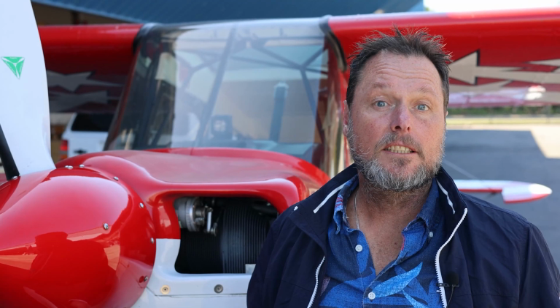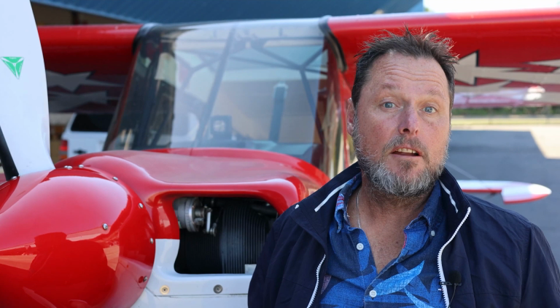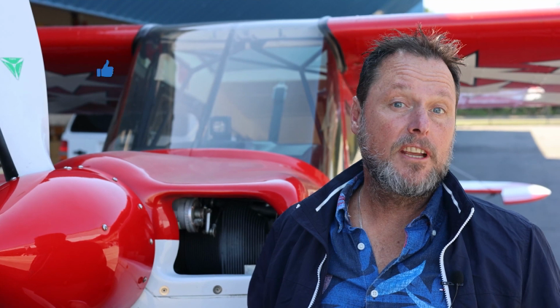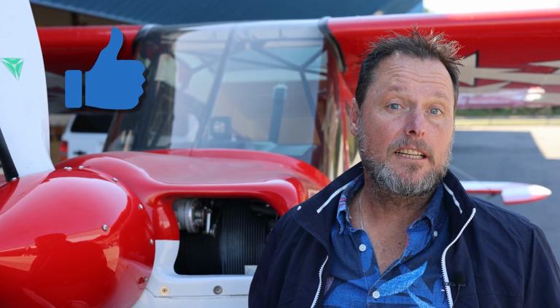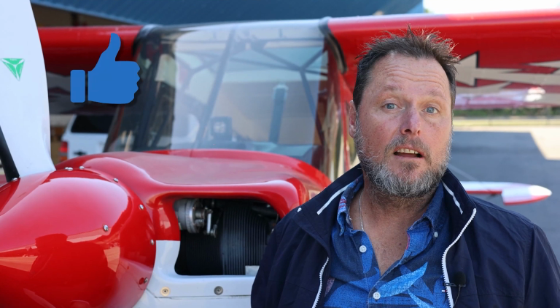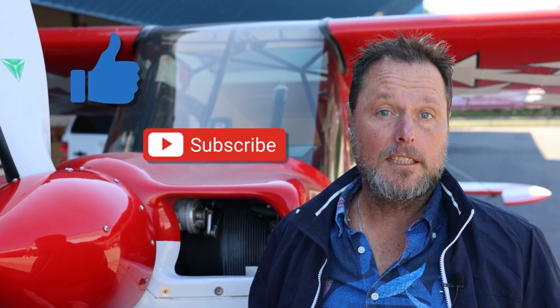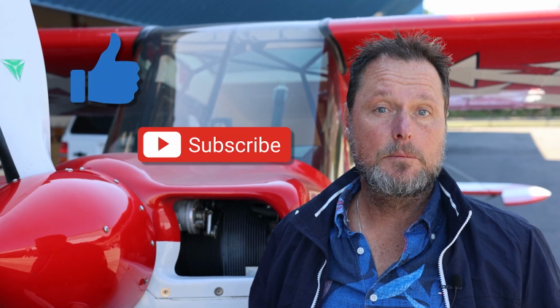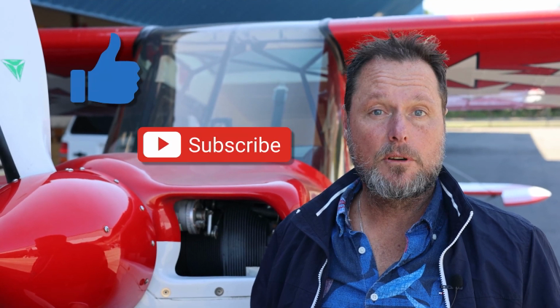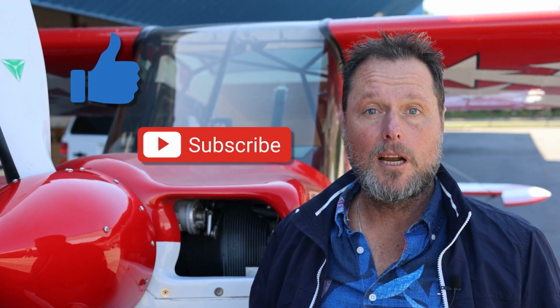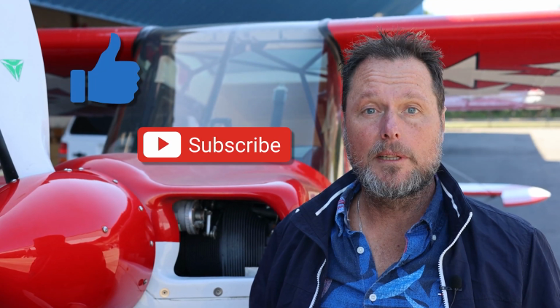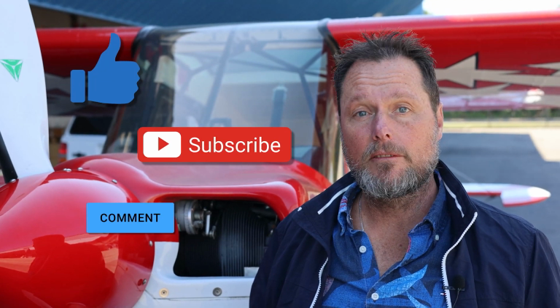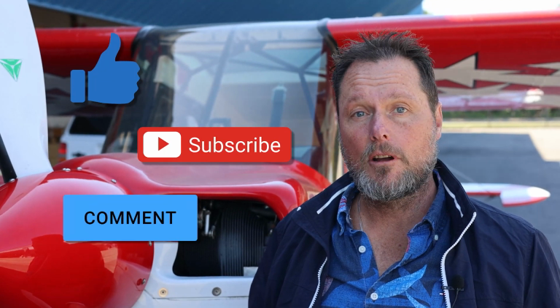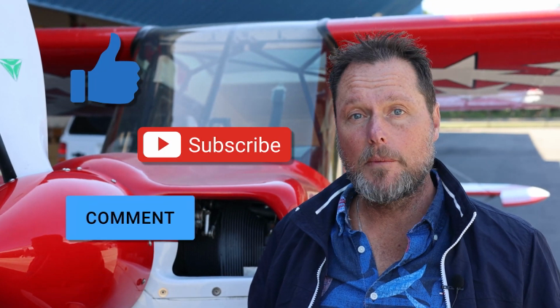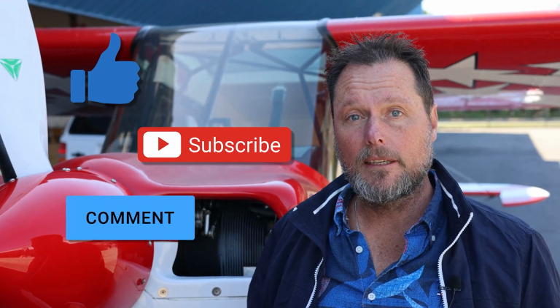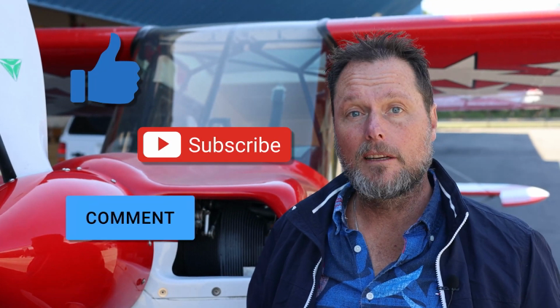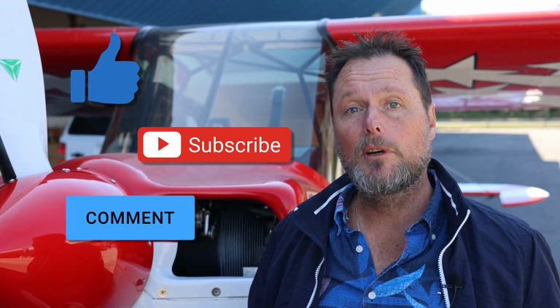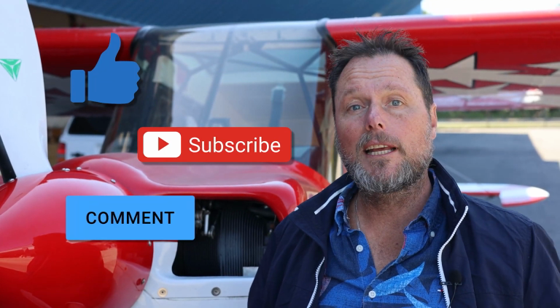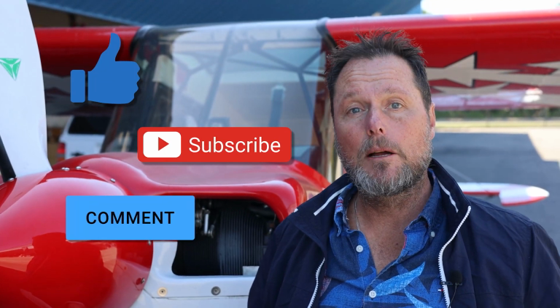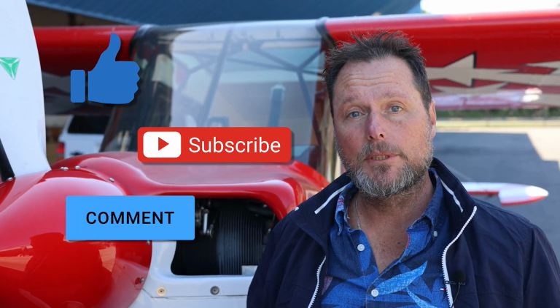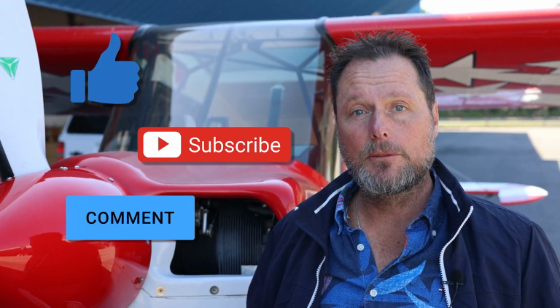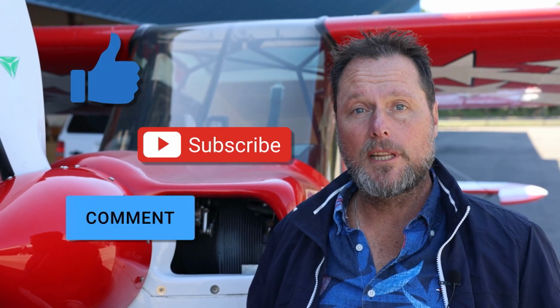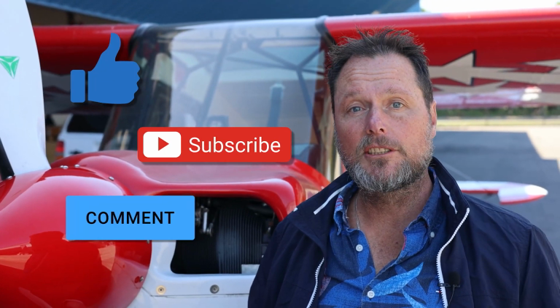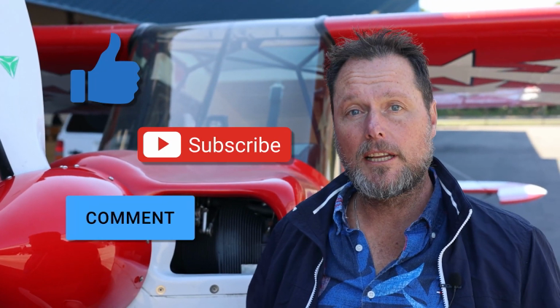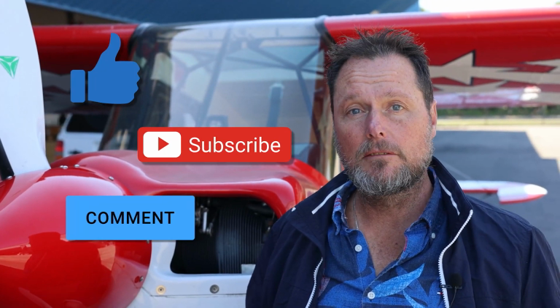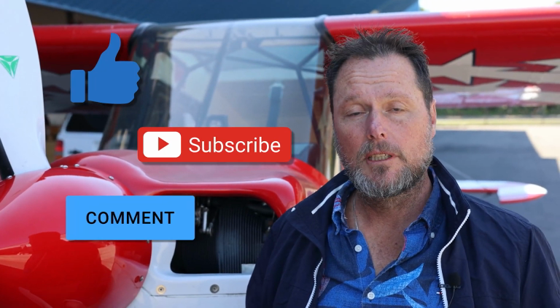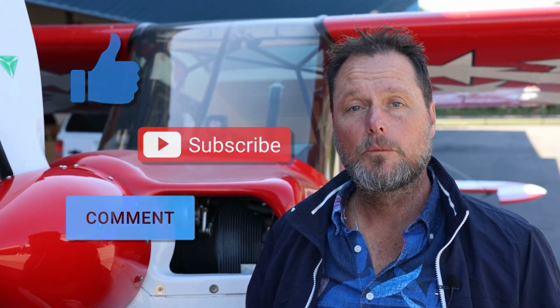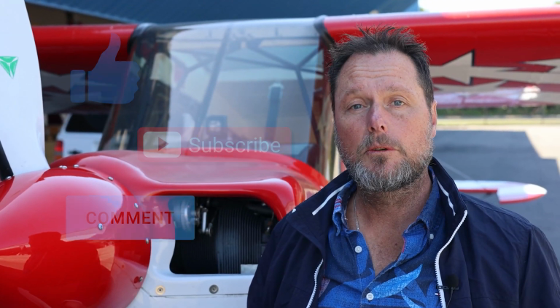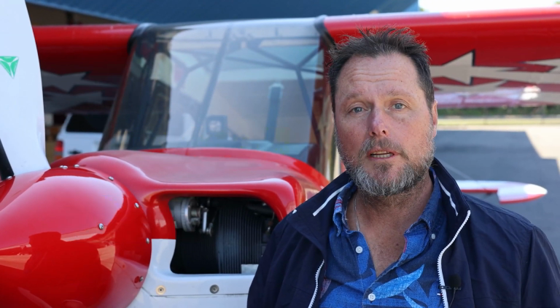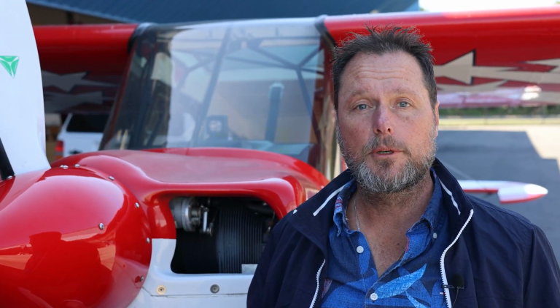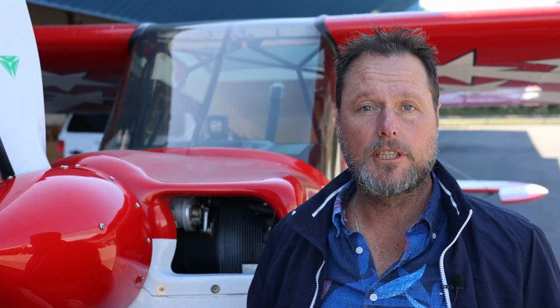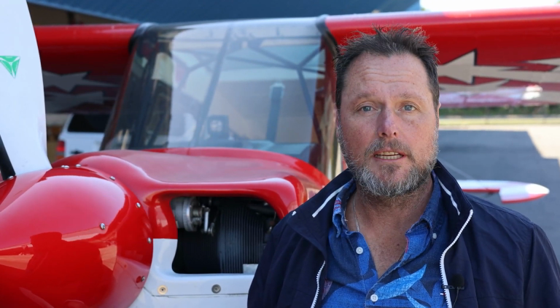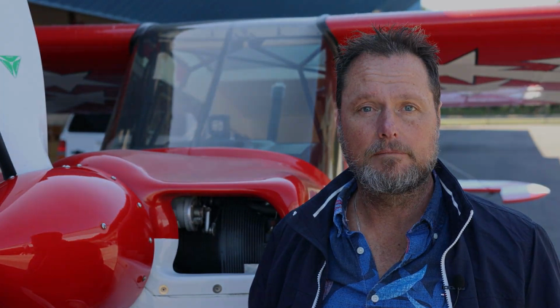Don't forget to like, subscribe, and leave a comment — it really helps us with our channel. We really appreciate it.